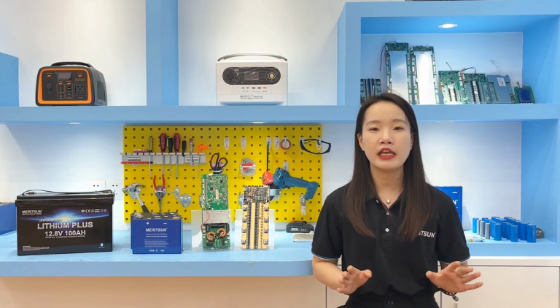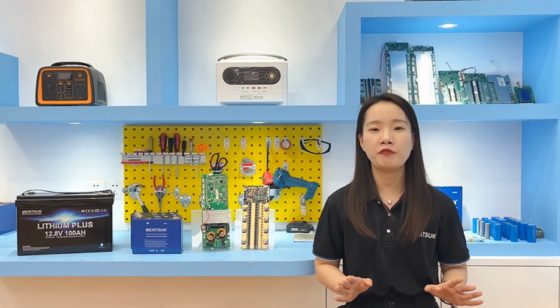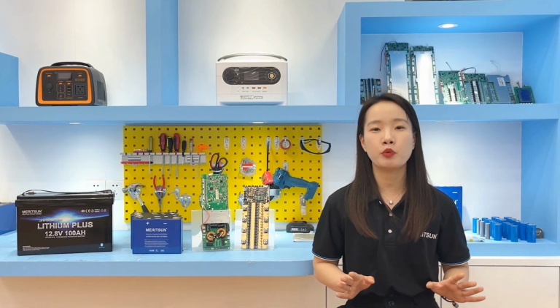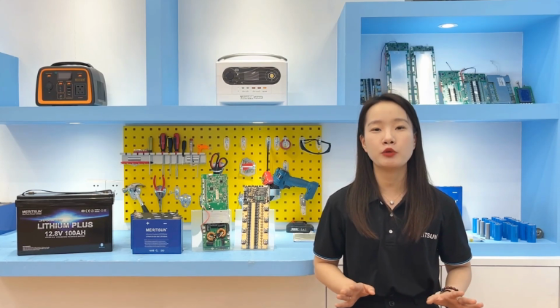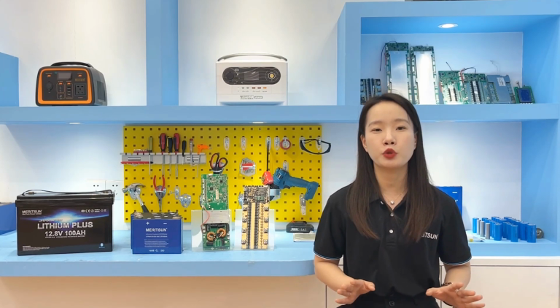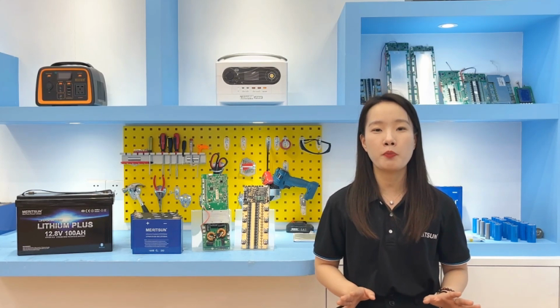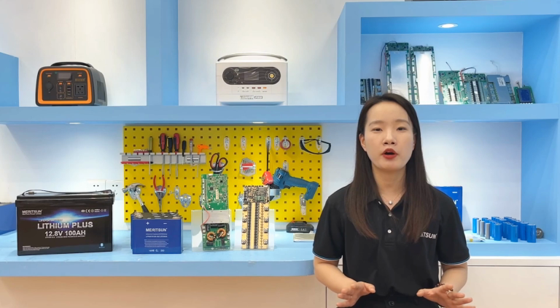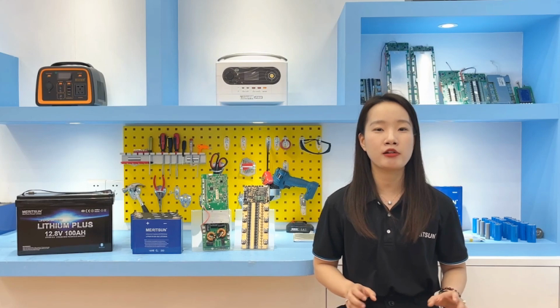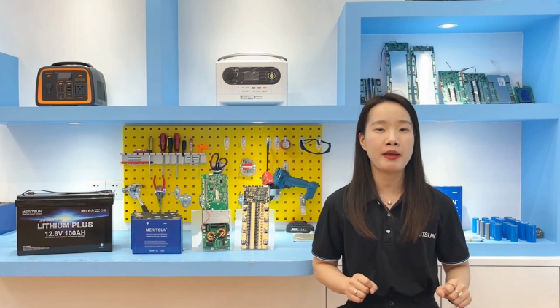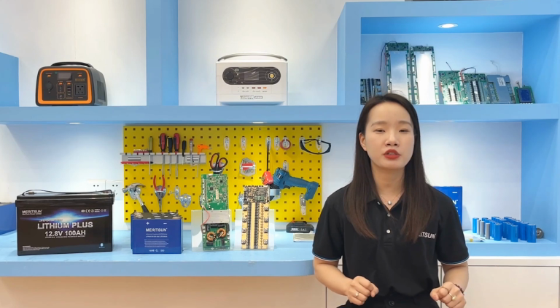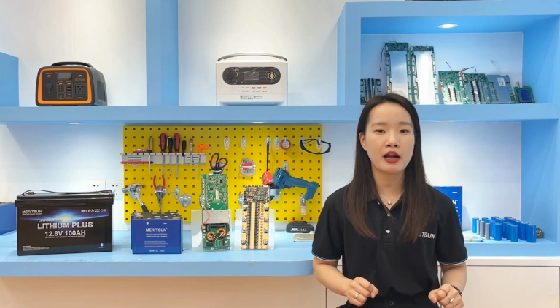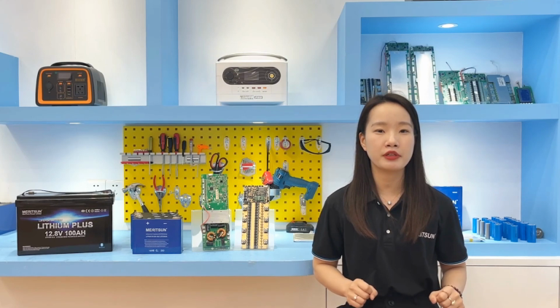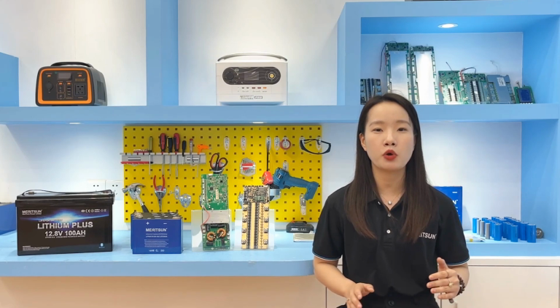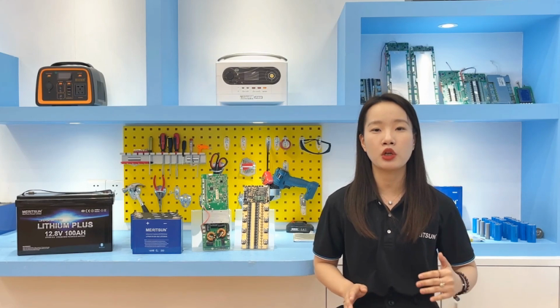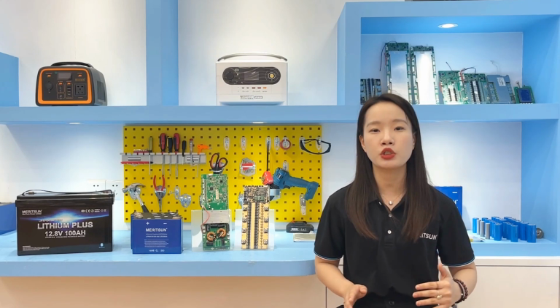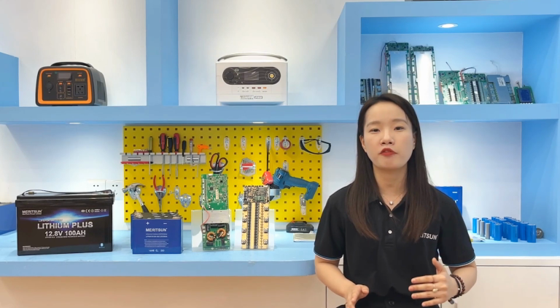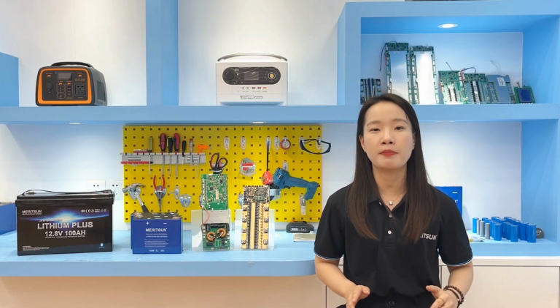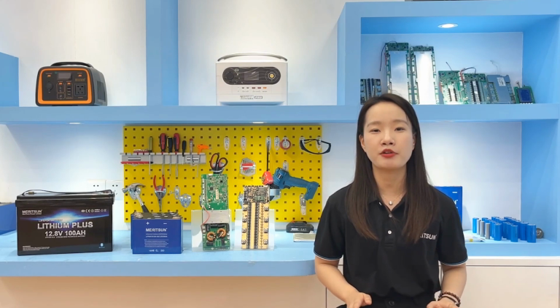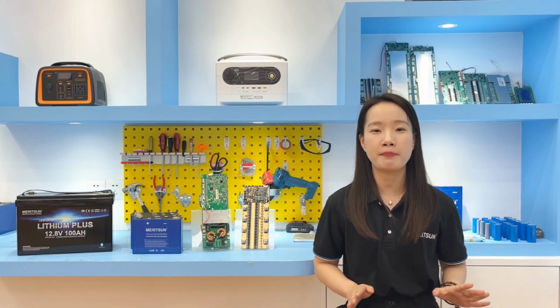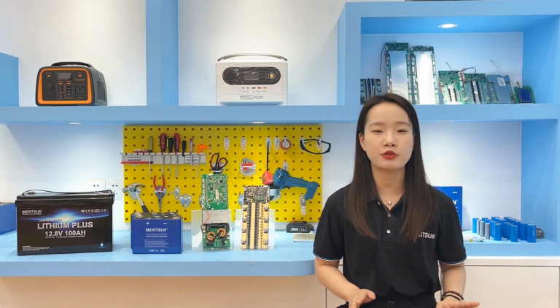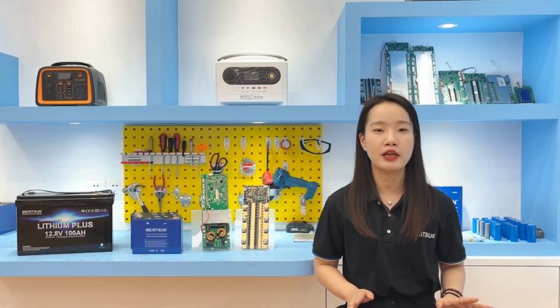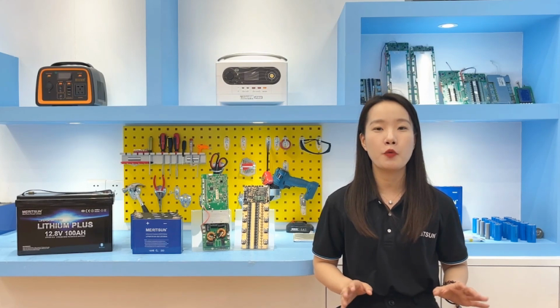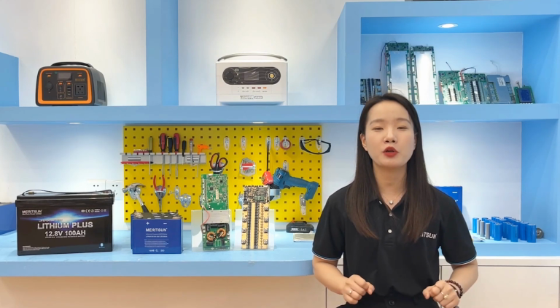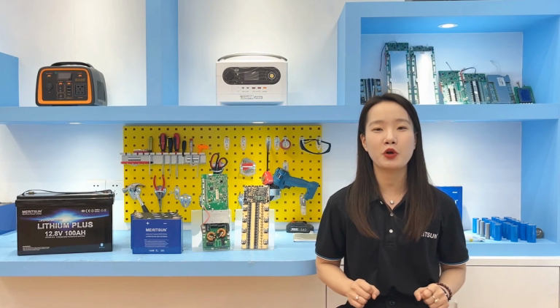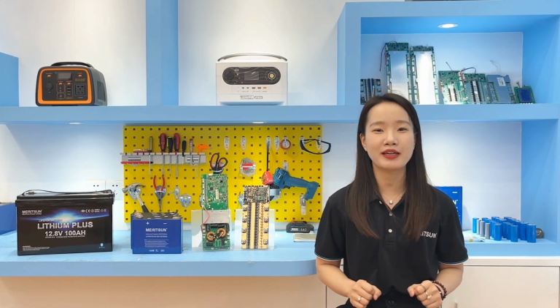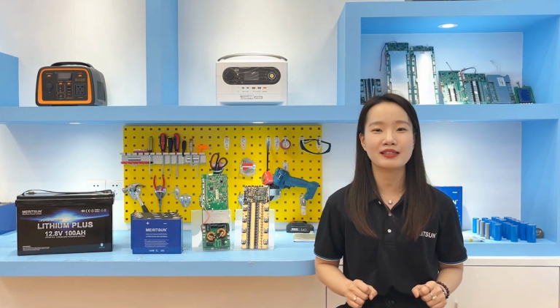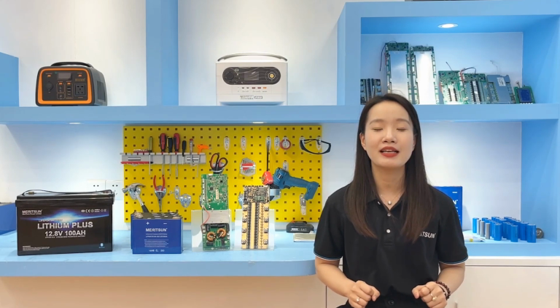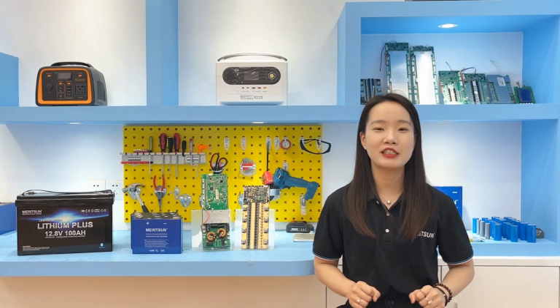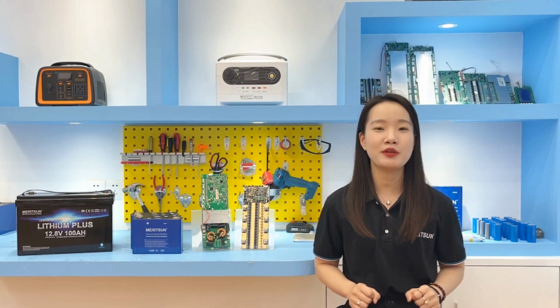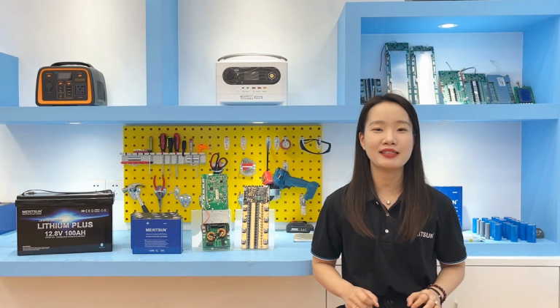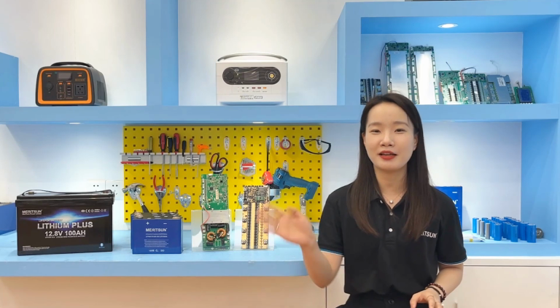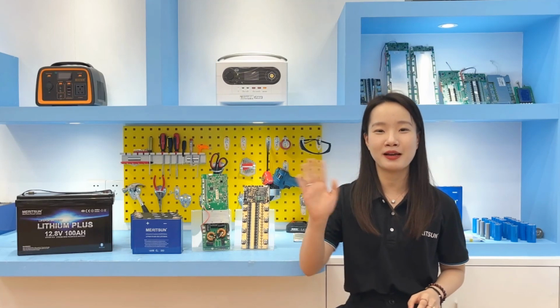If you would like to know more about the balance current or the logic of the battery management system, welcome to contact us. See you next time, bye.